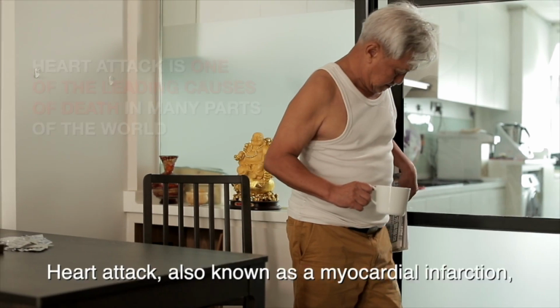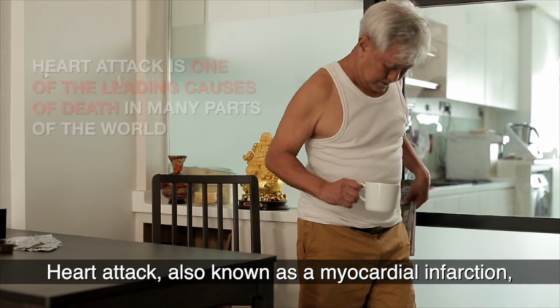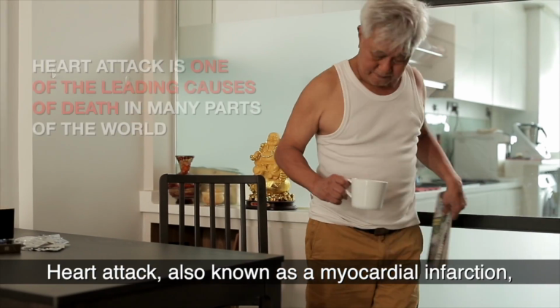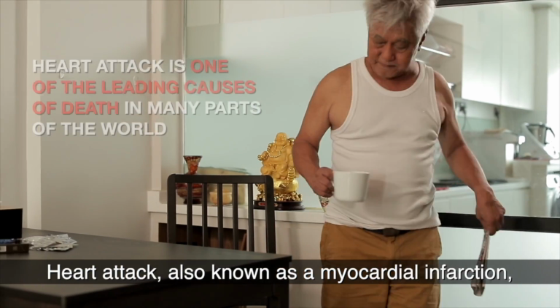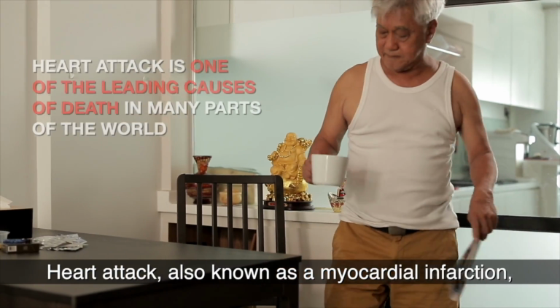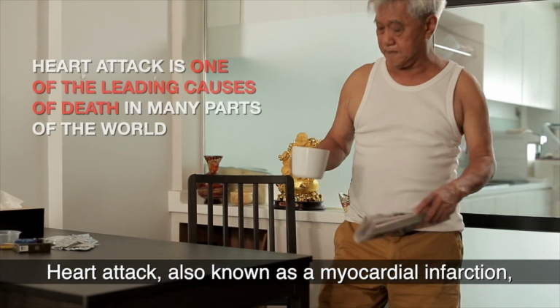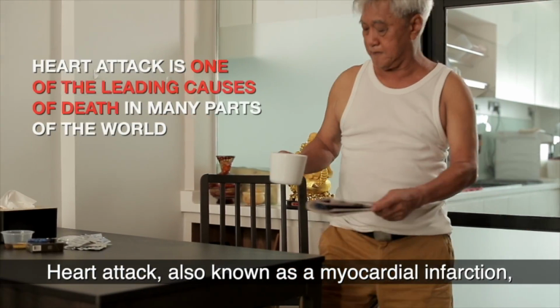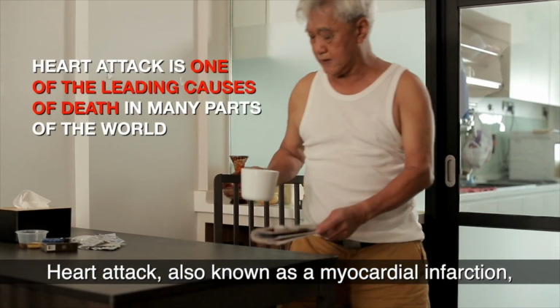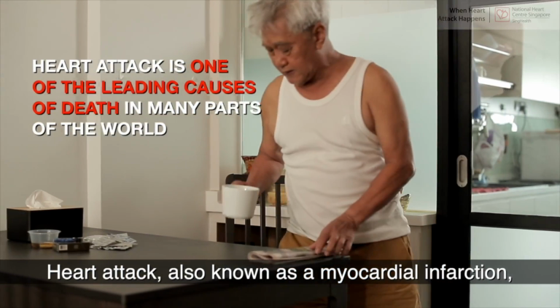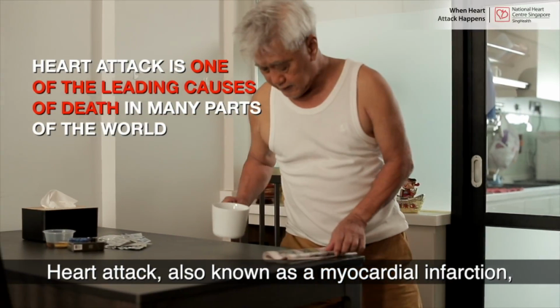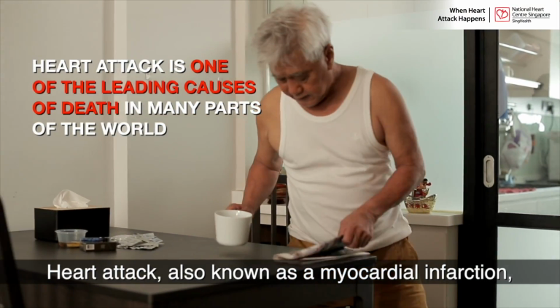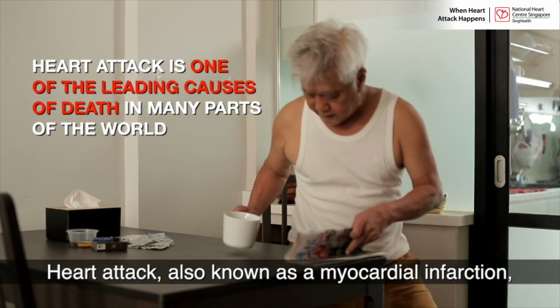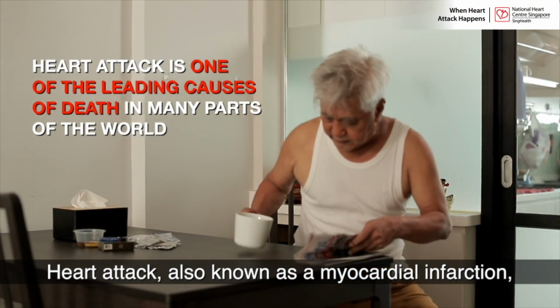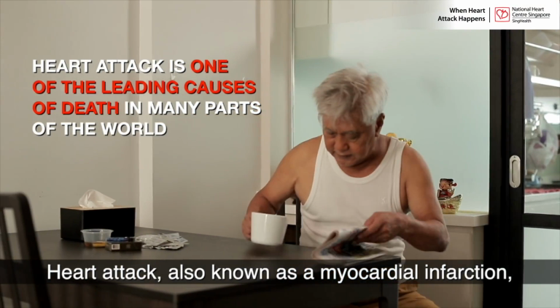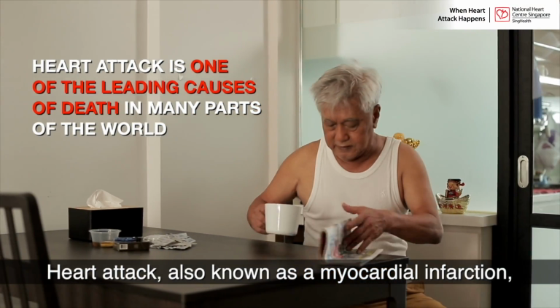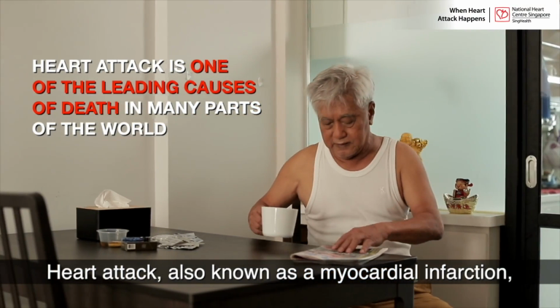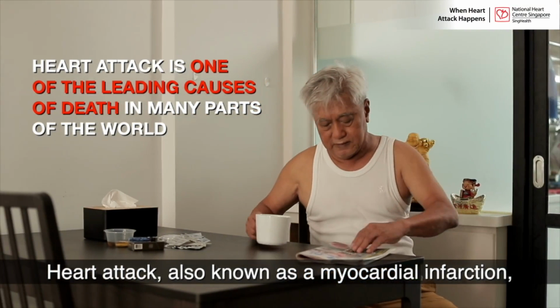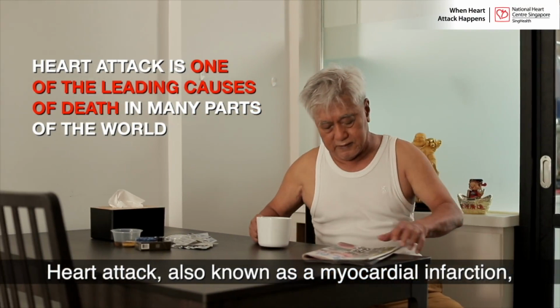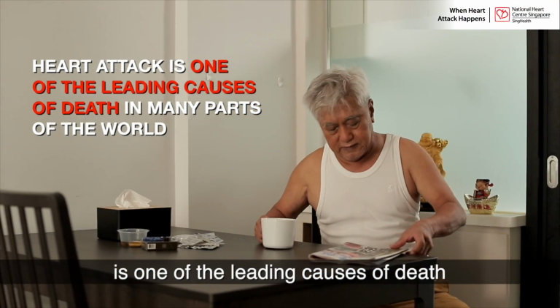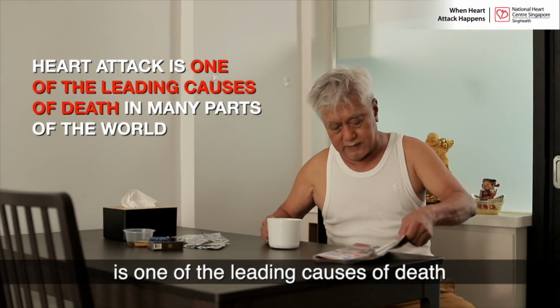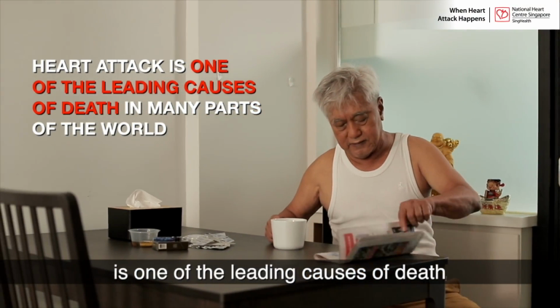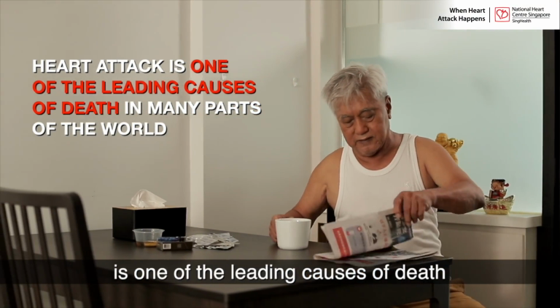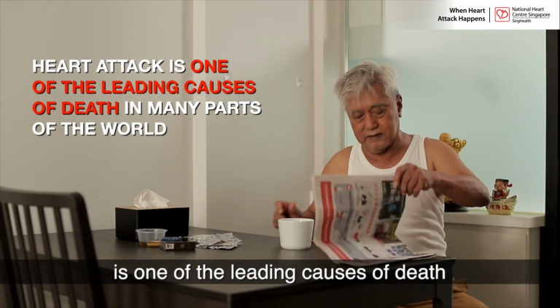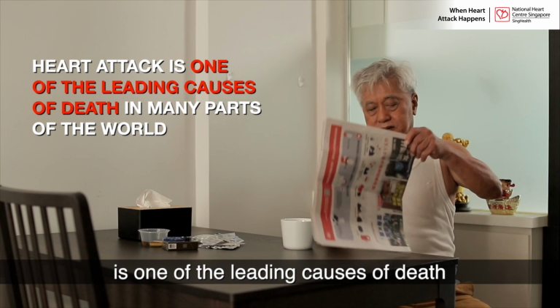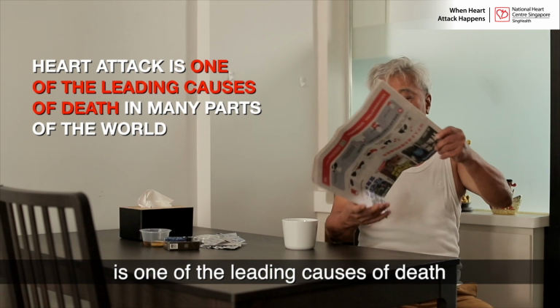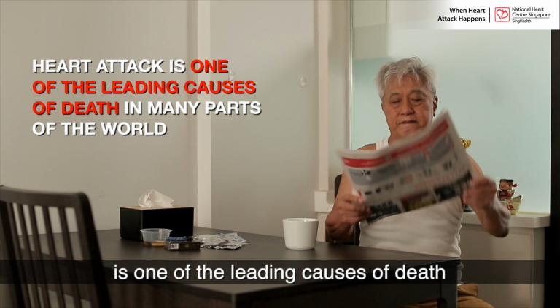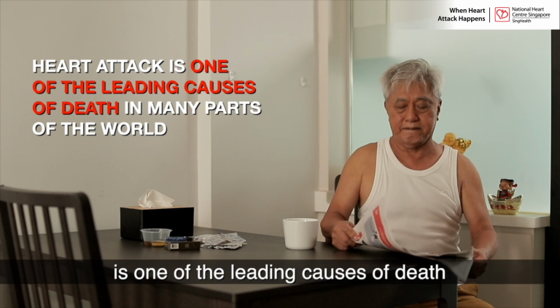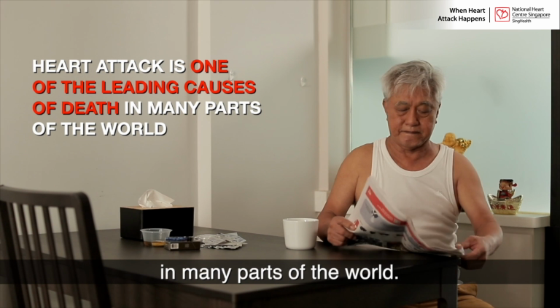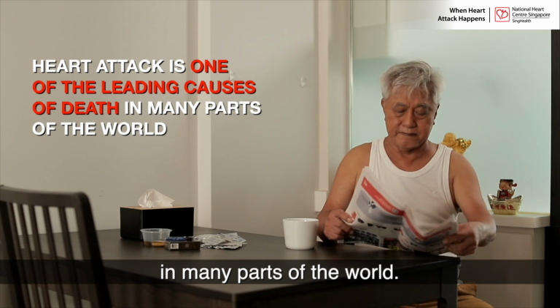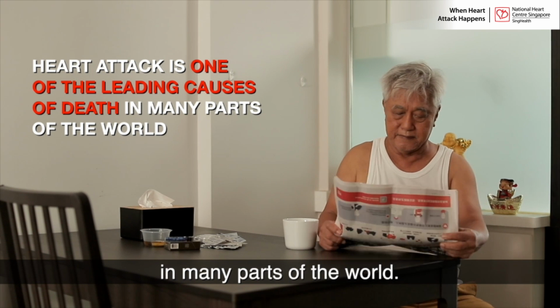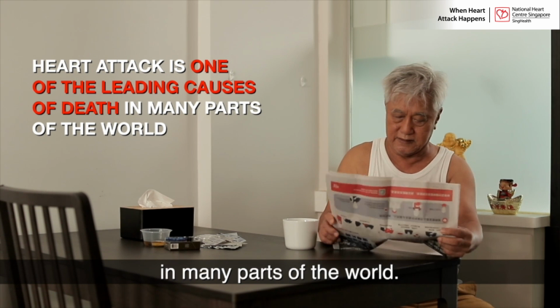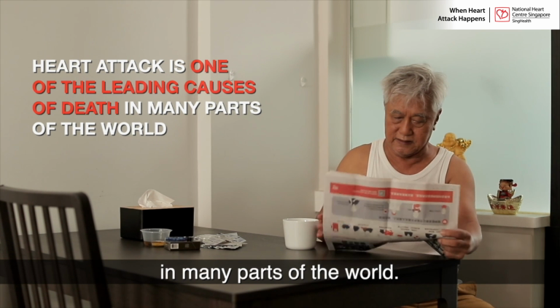Heart attack, also known as a myocardial infarction, is one of the leading causes of death in many parts of the world.